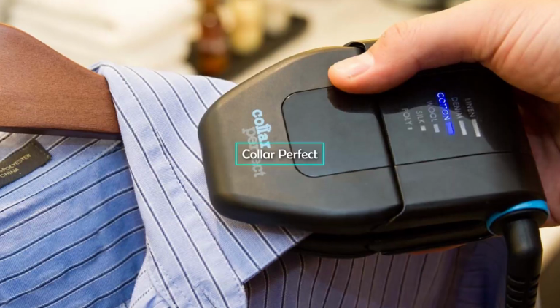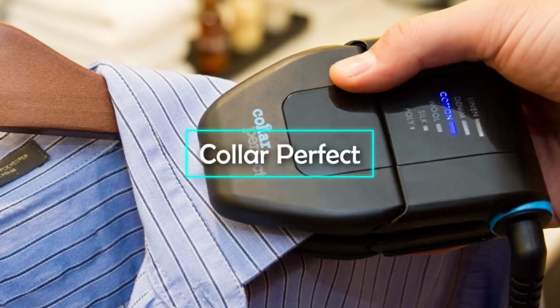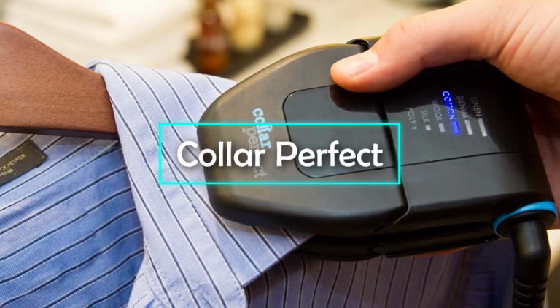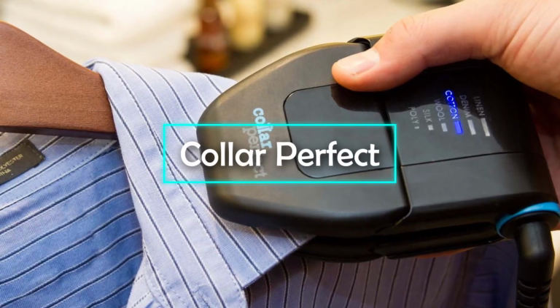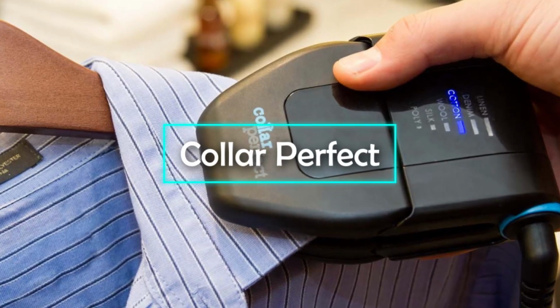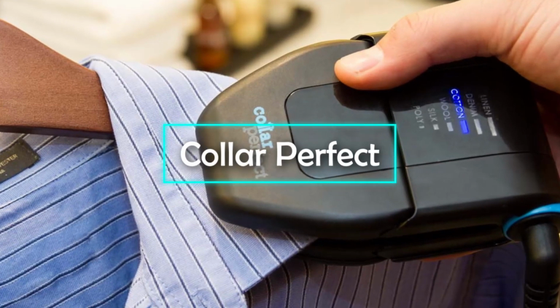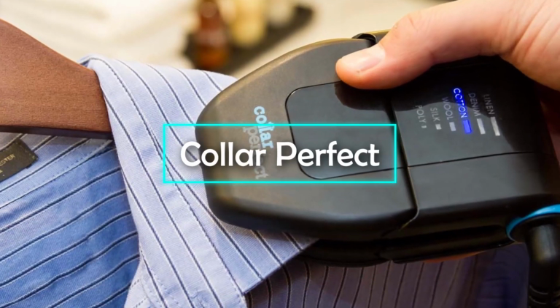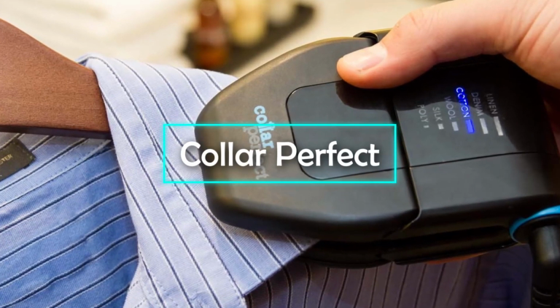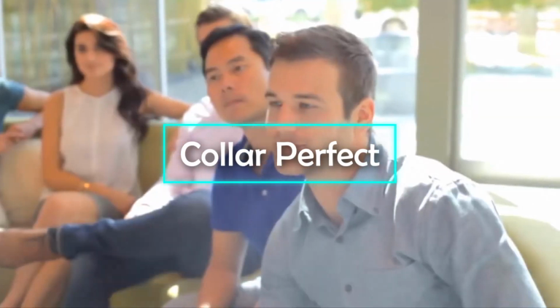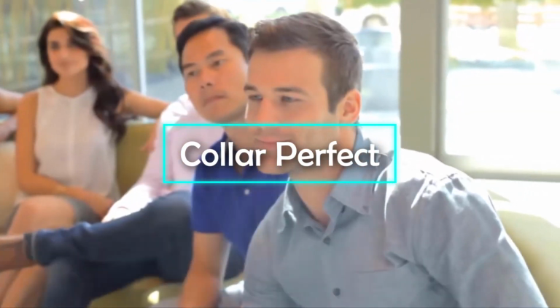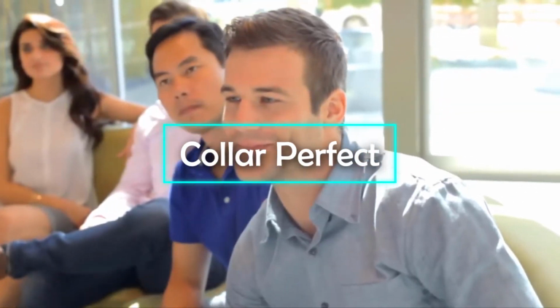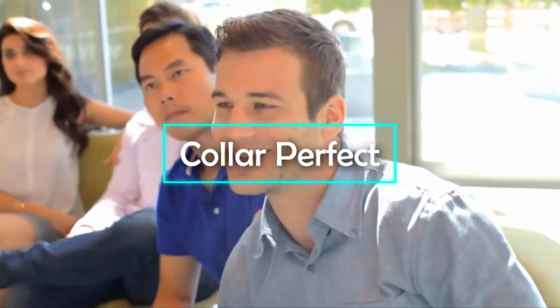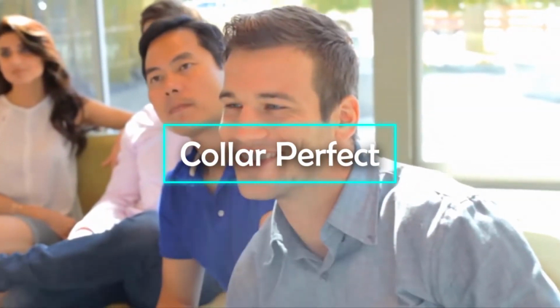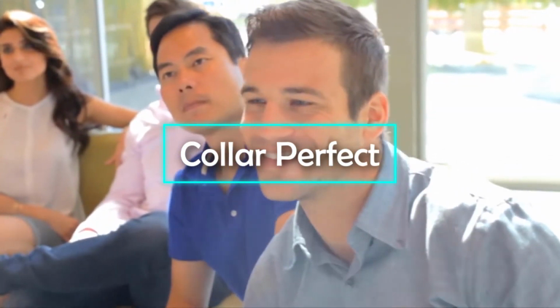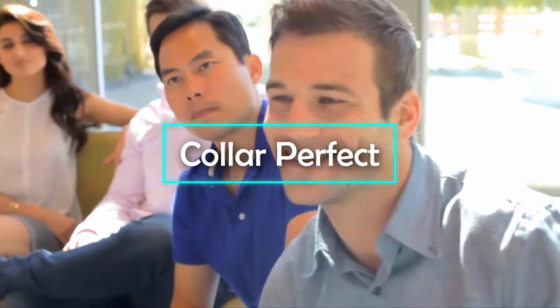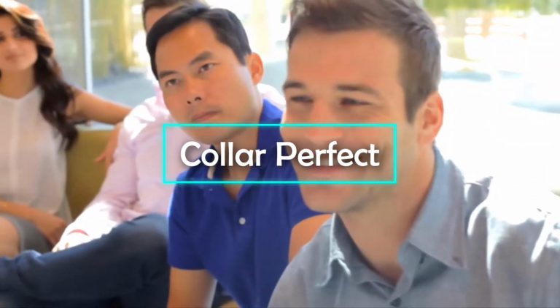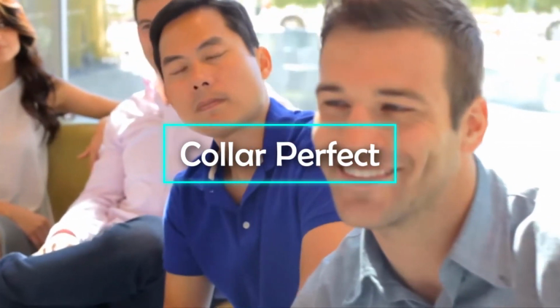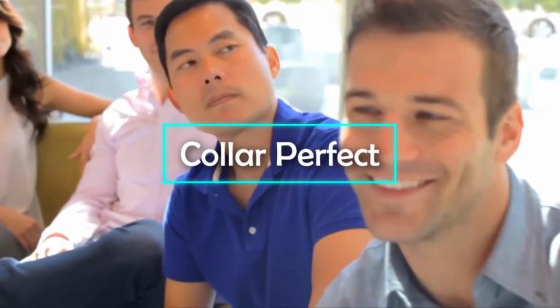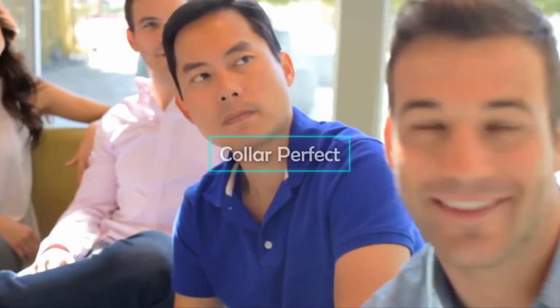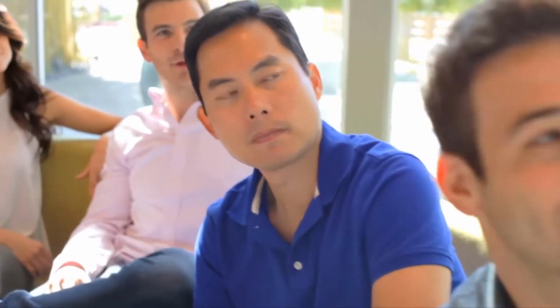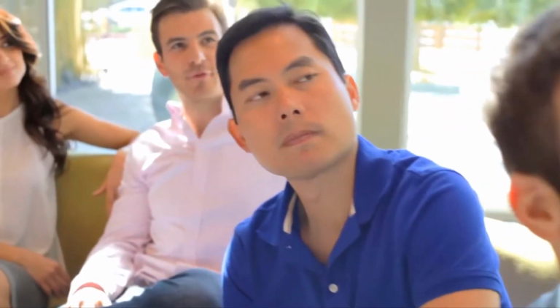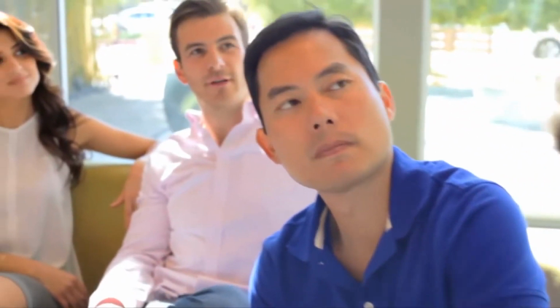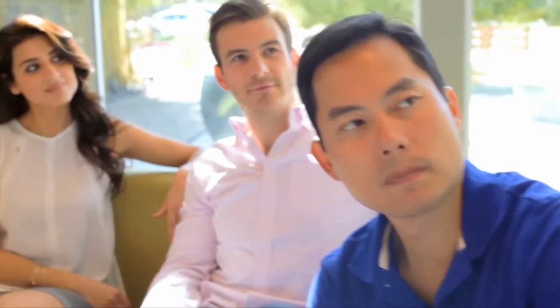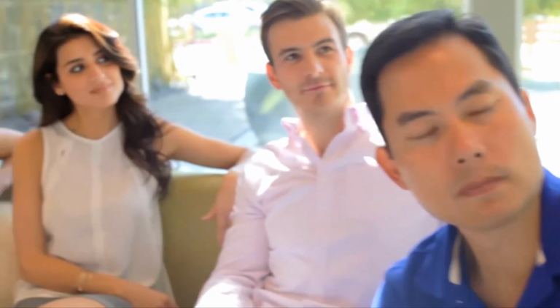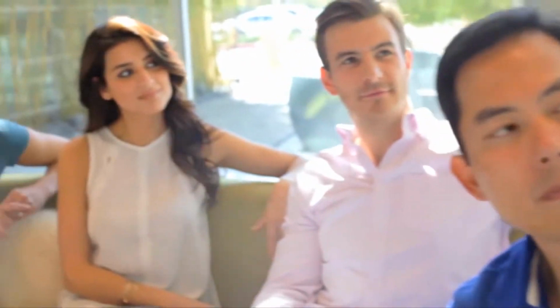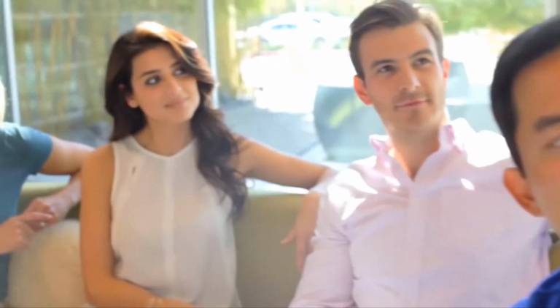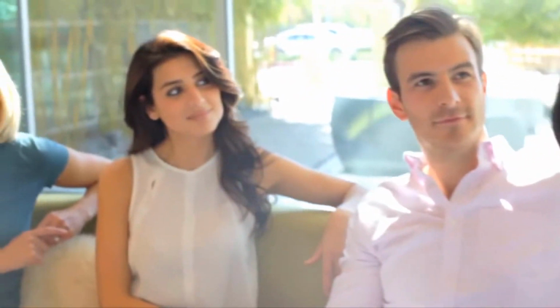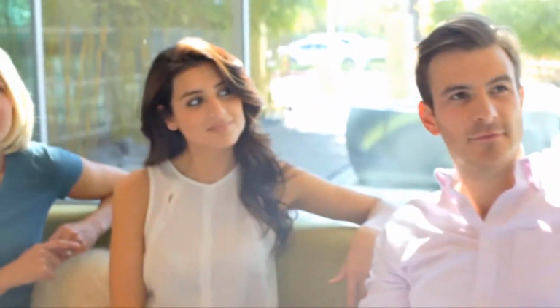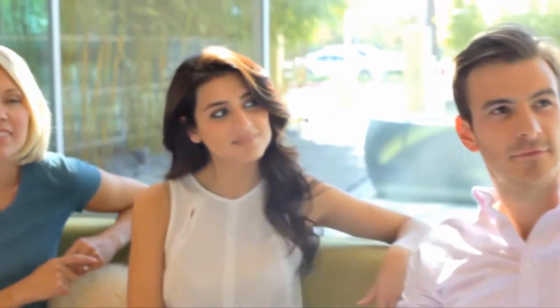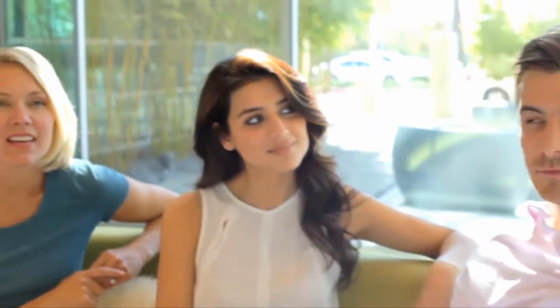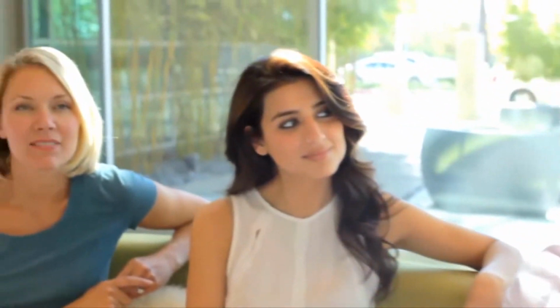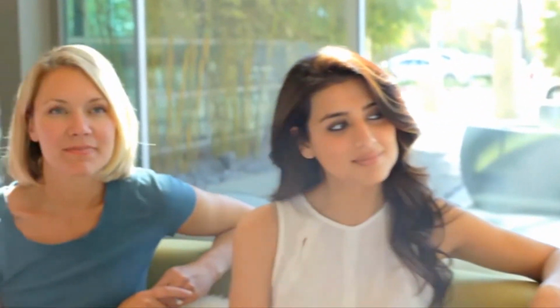Collar Perfect. When you're on the go, keeping tidy can be tricky. That being said, it doesn't have to be.